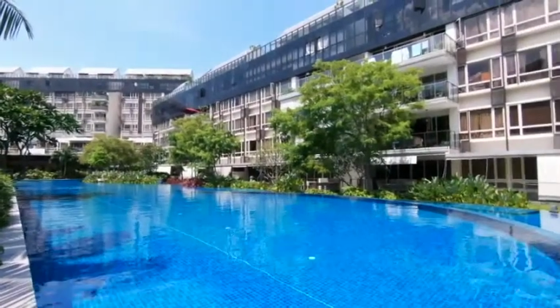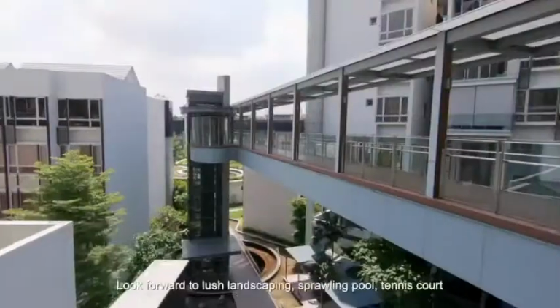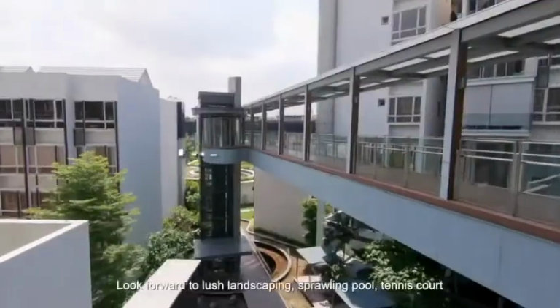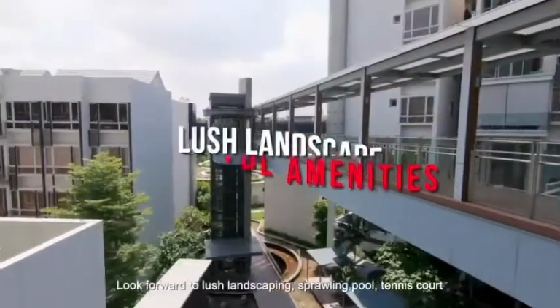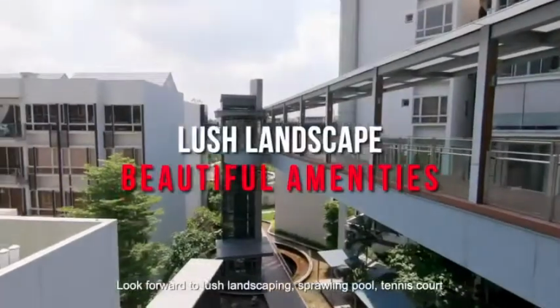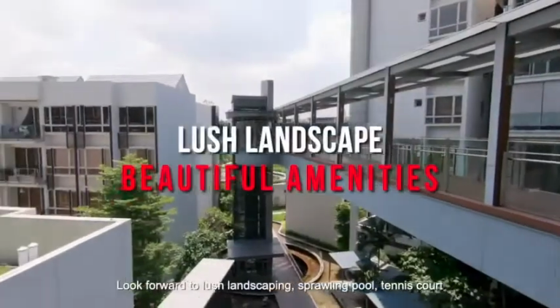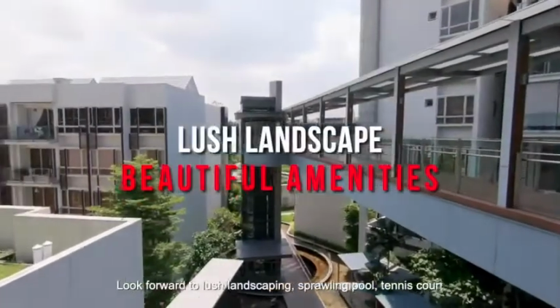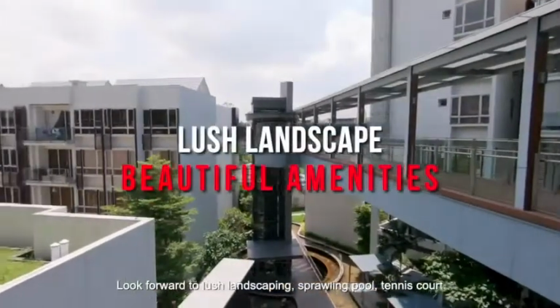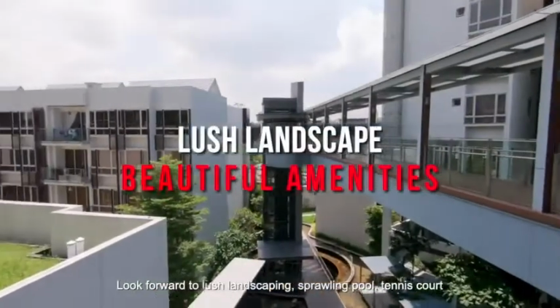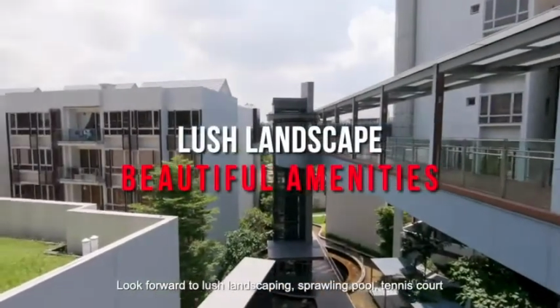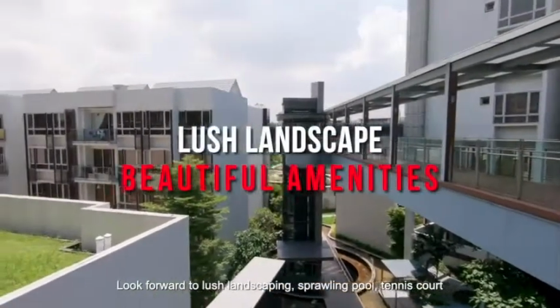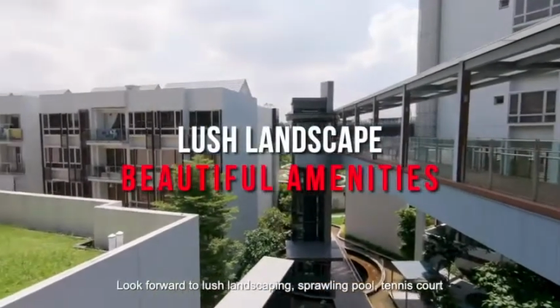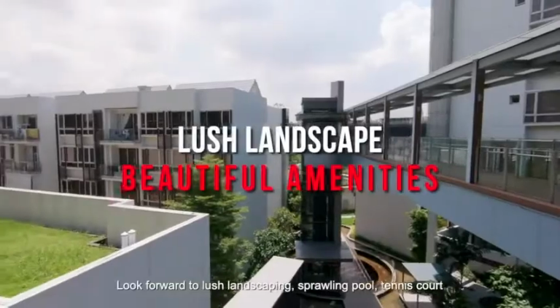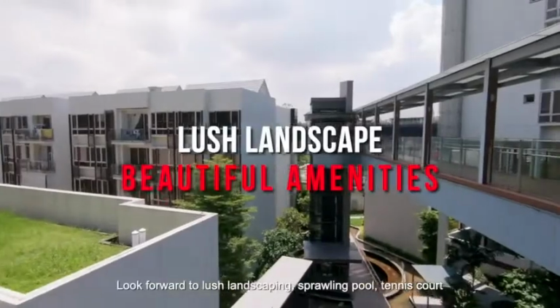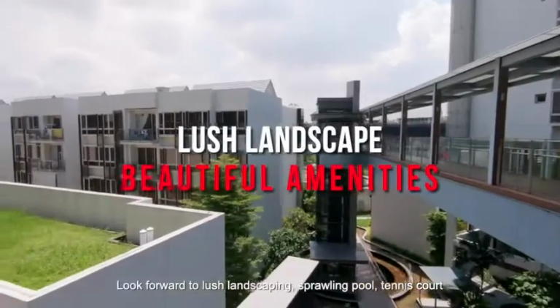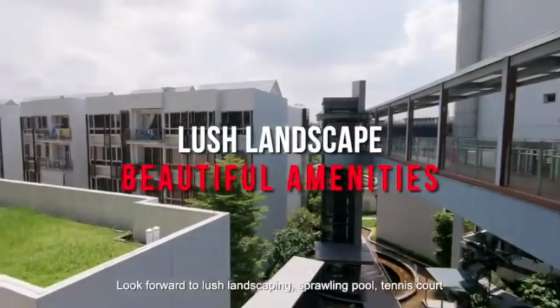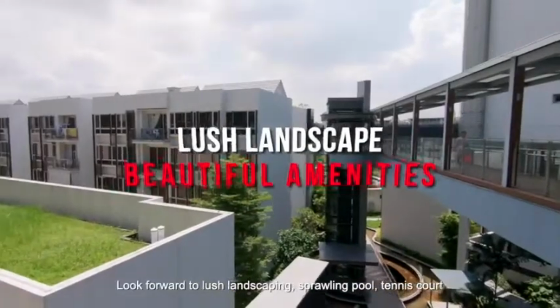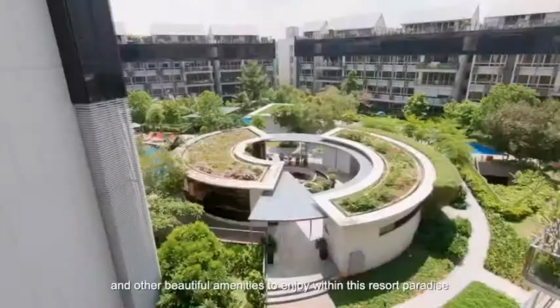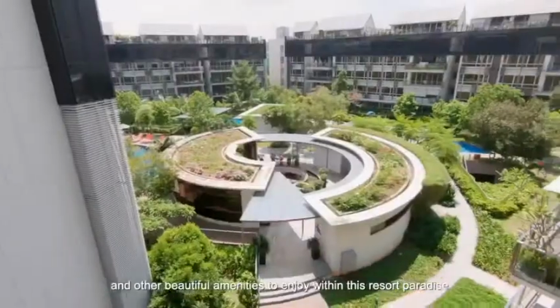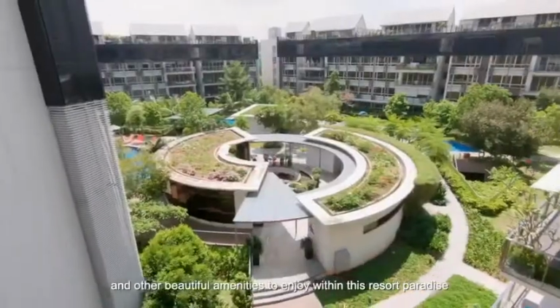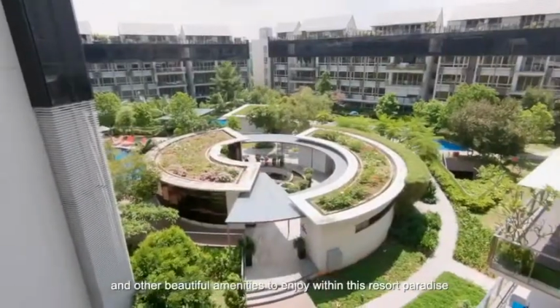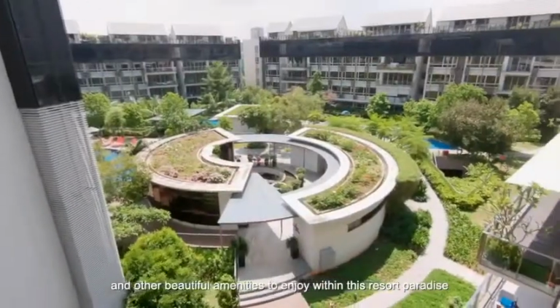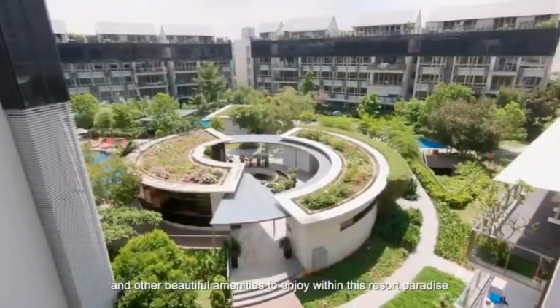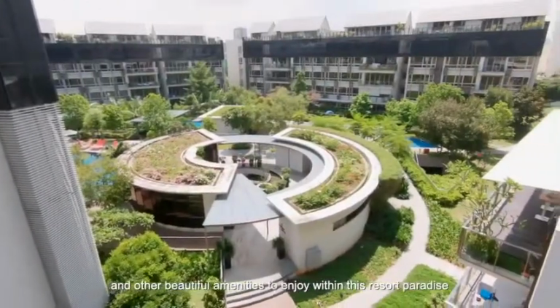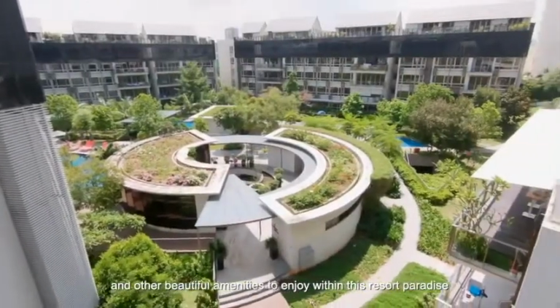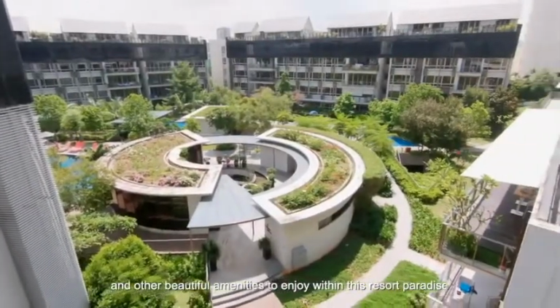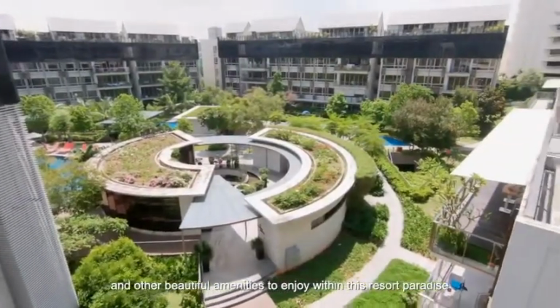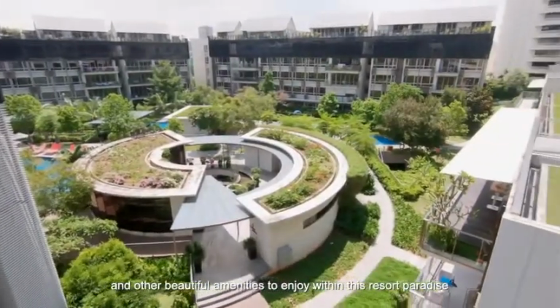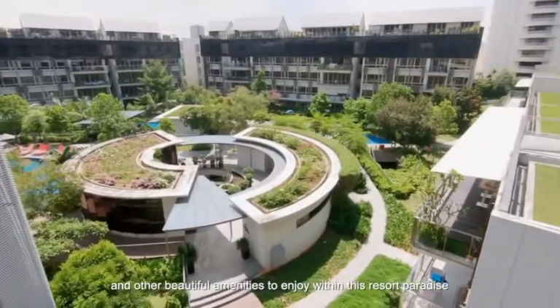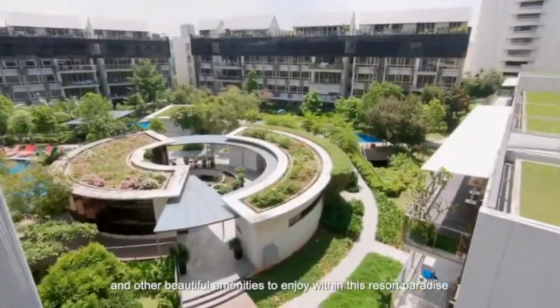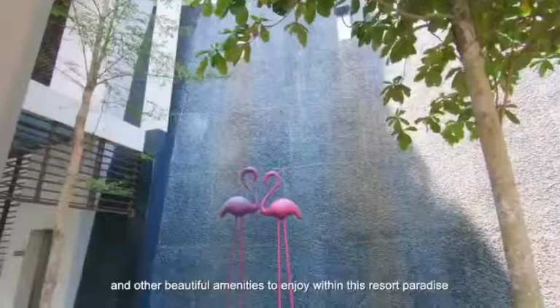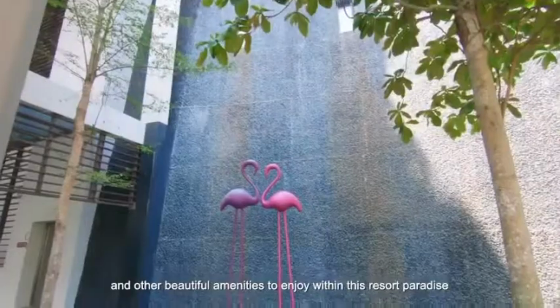Look forward to lush landscaping, a sprawling pool, tennis court and other beautiful amenities to enjoy within this resort paradise.